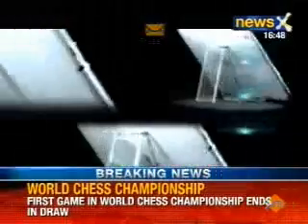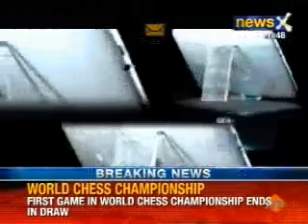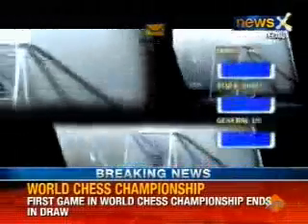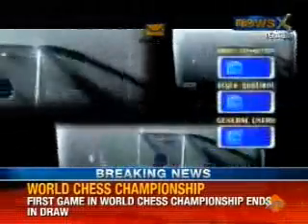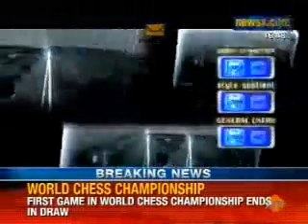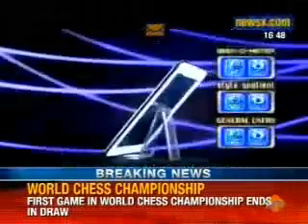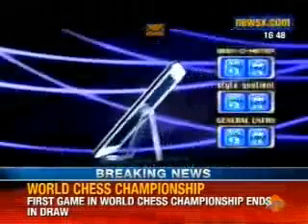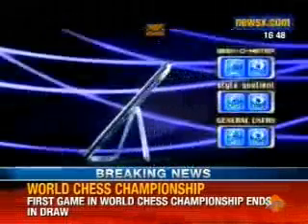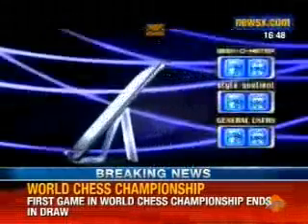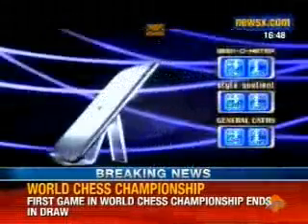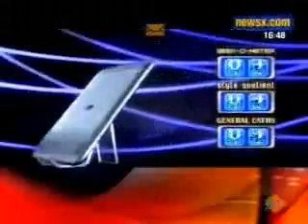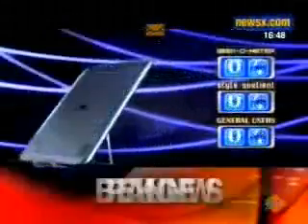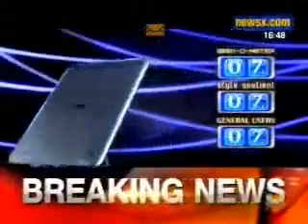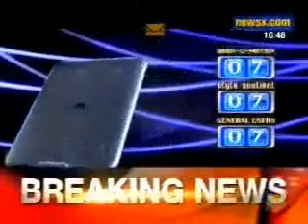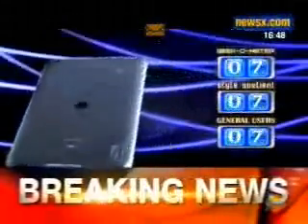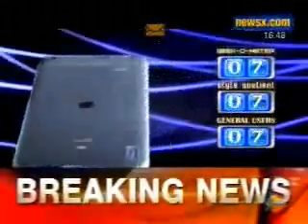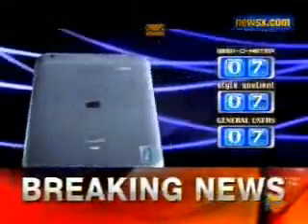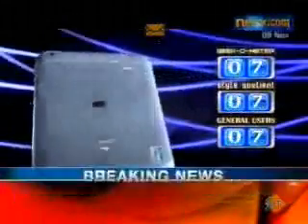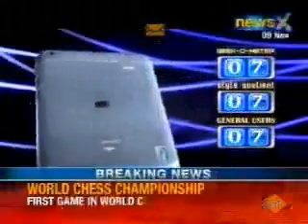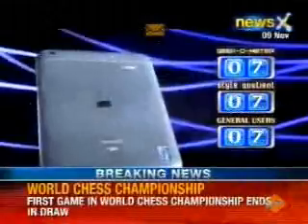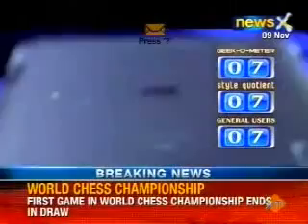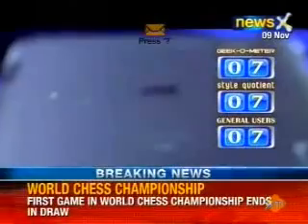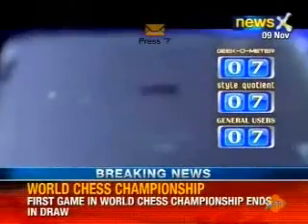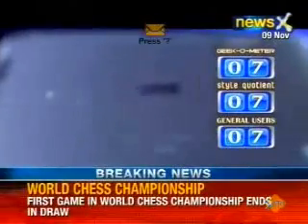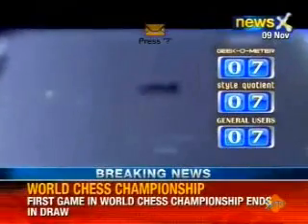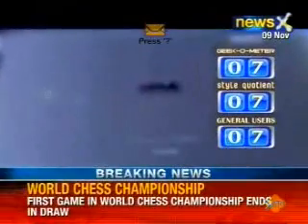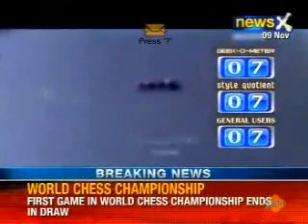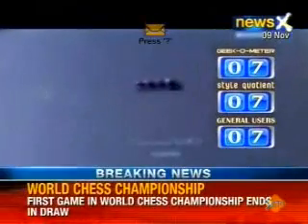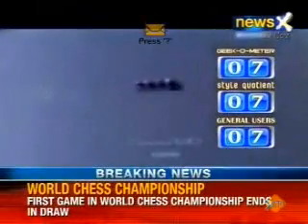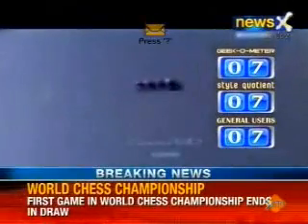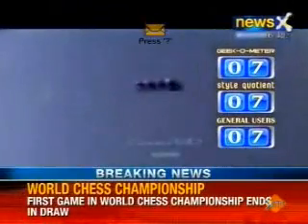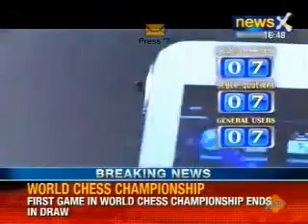Therefore, on our Gigometer, we give it a 7, a 7 again on the style quotient, and a 7 again on the general user experience.